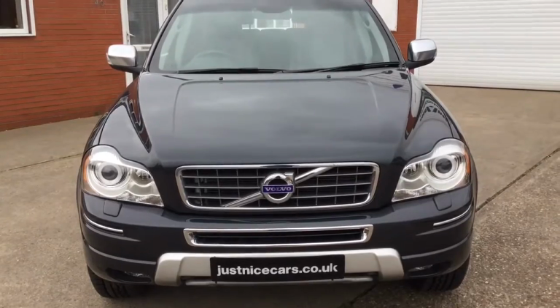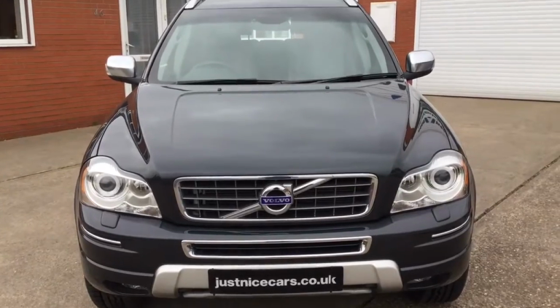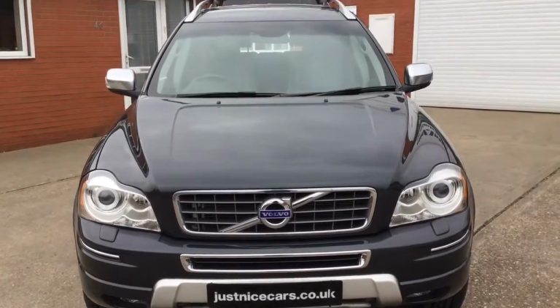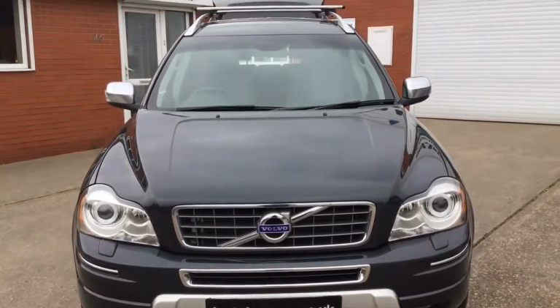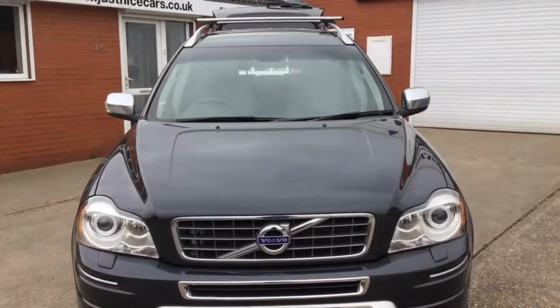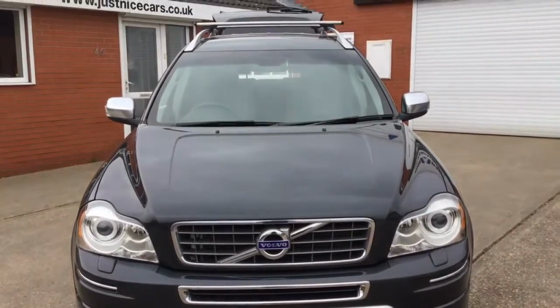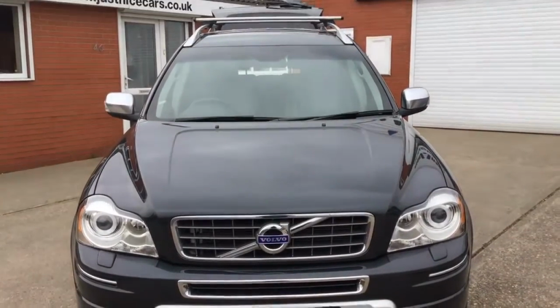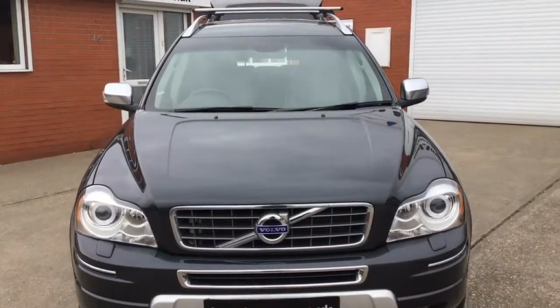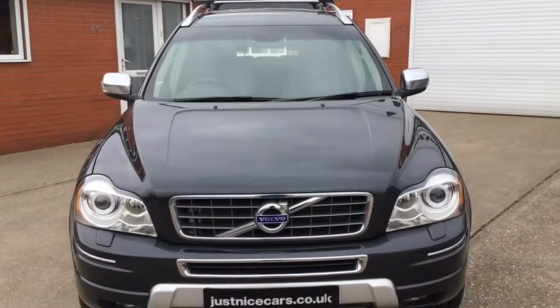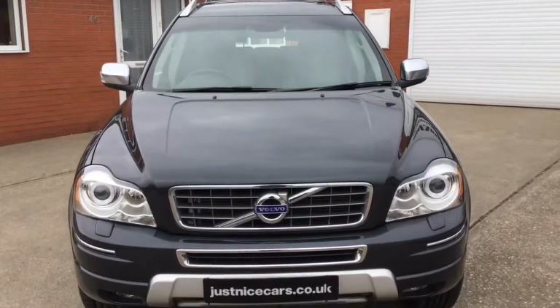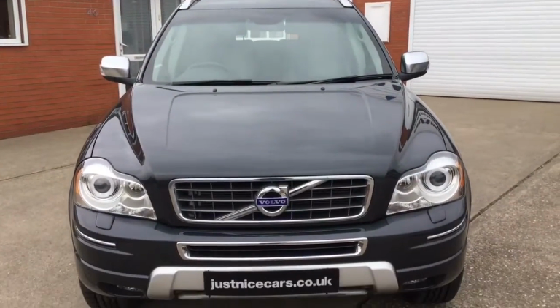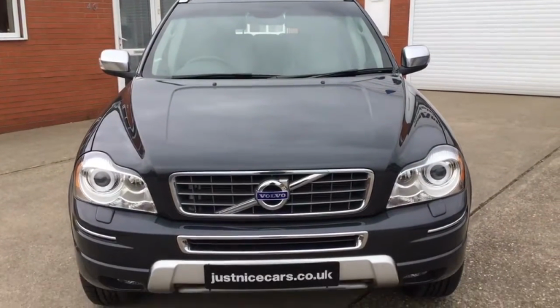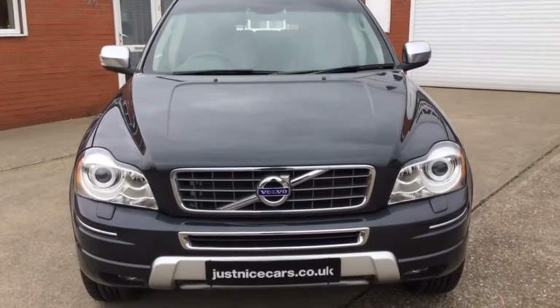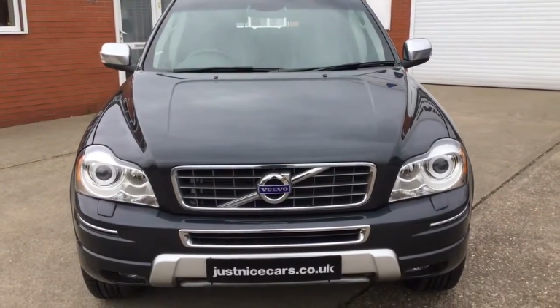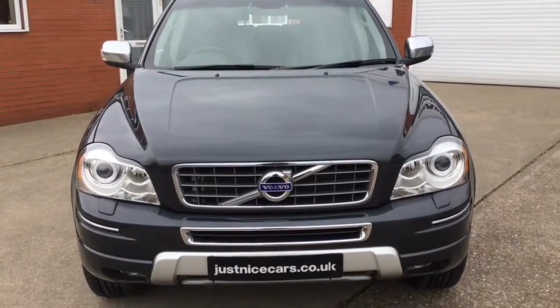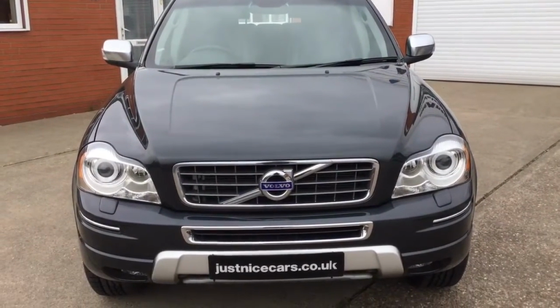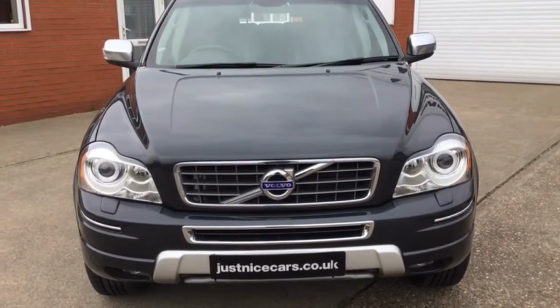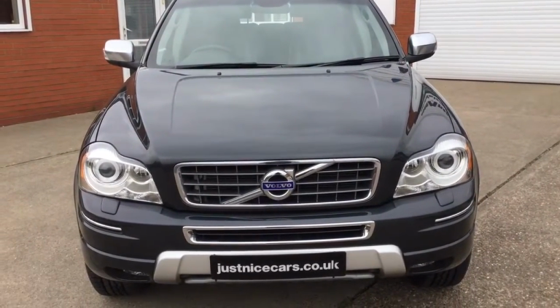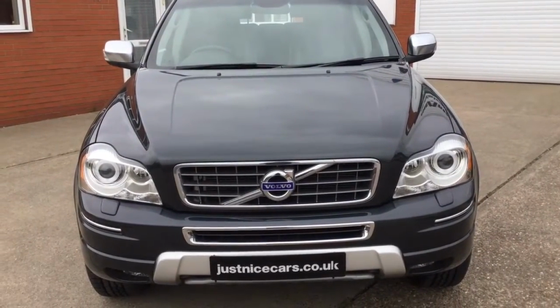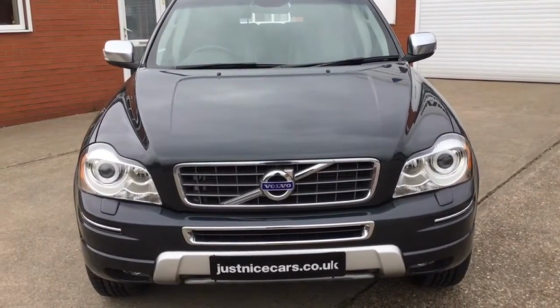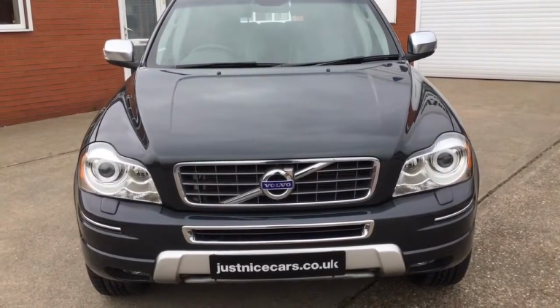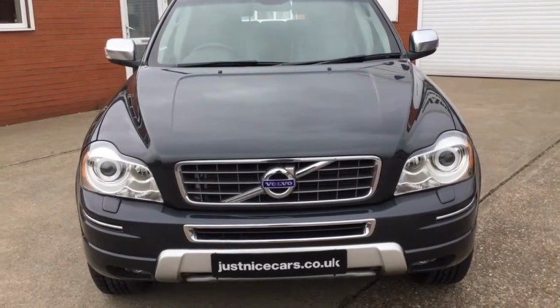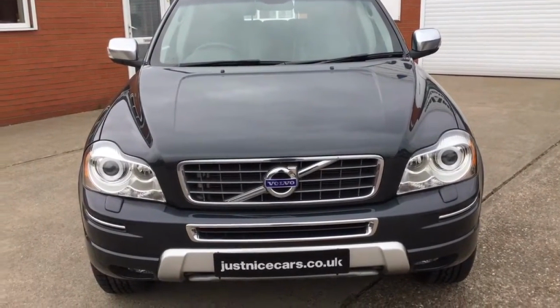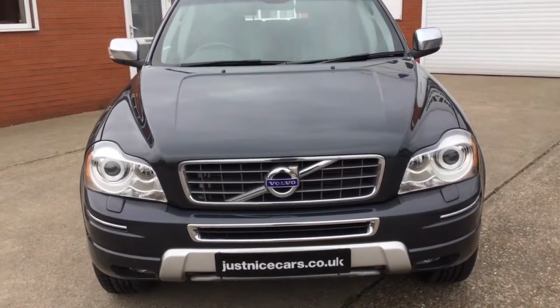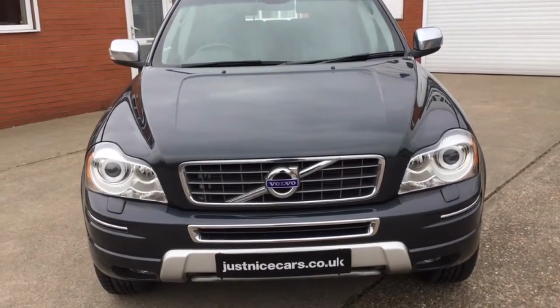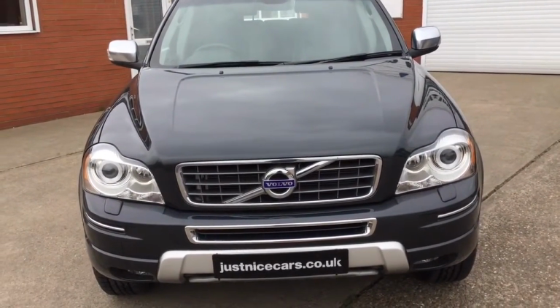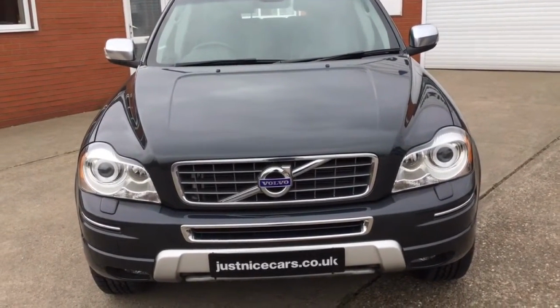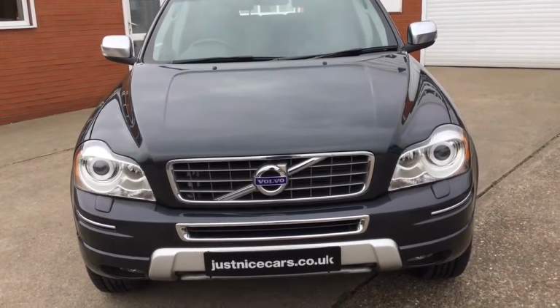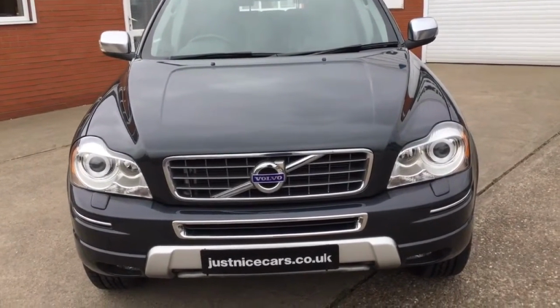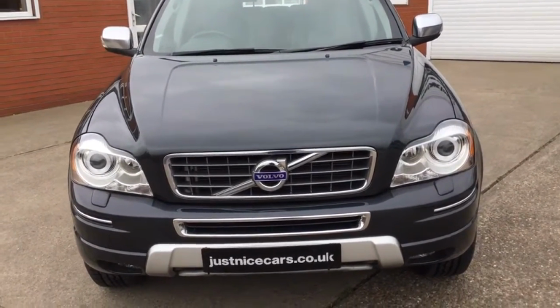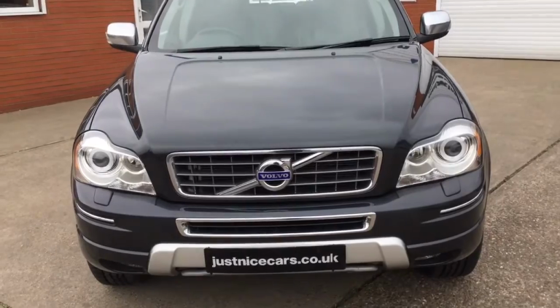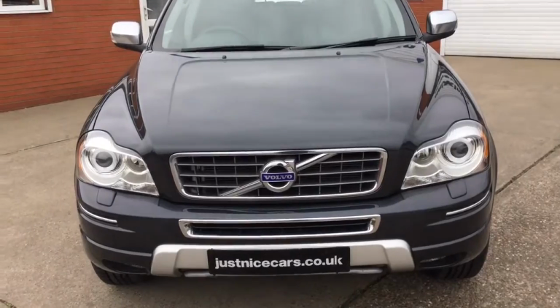So that's our Volvo XC90 — full description on our website. Any questions you may have, please give me a call at any time. Thank you for watching.